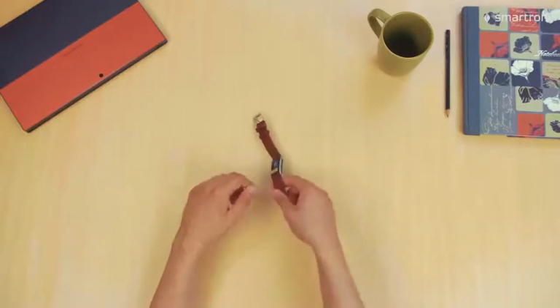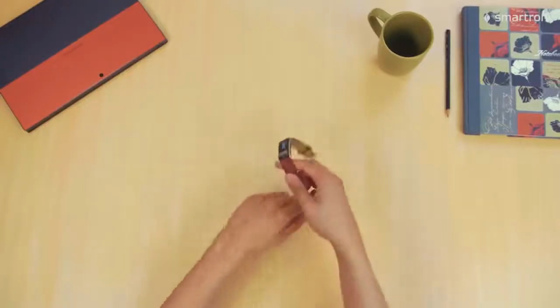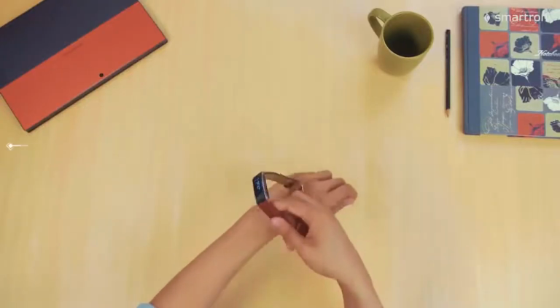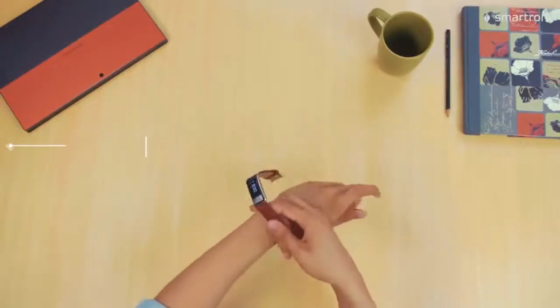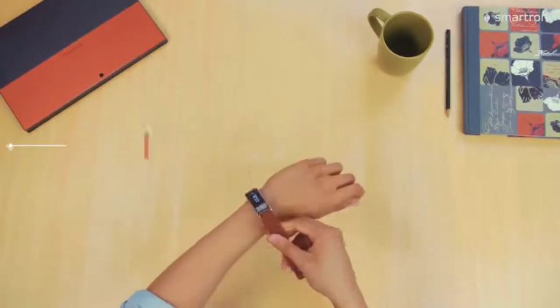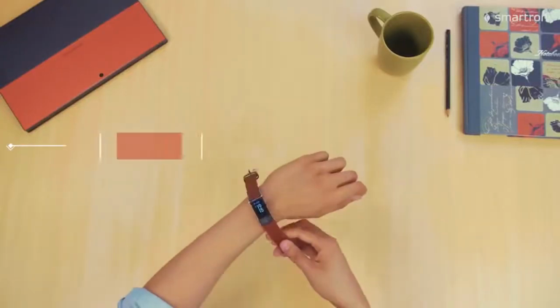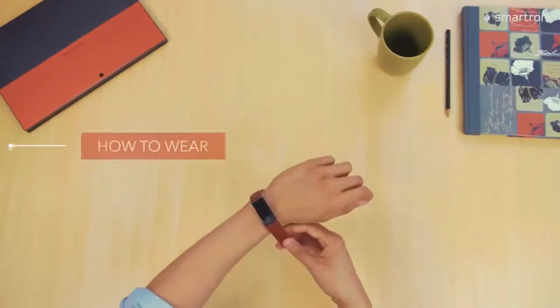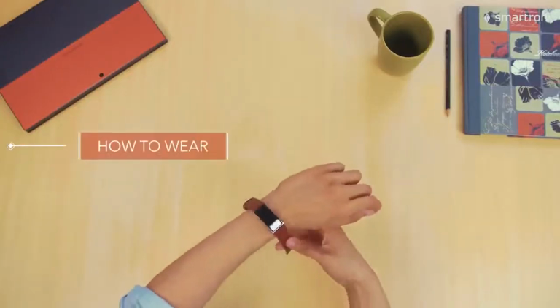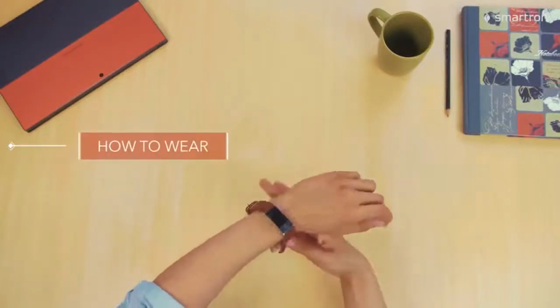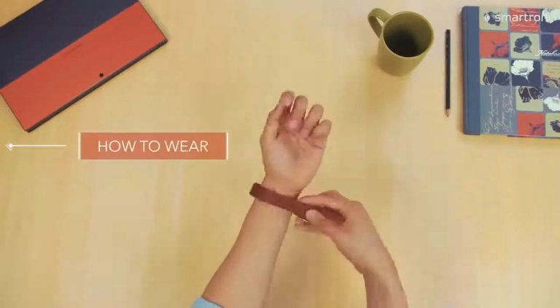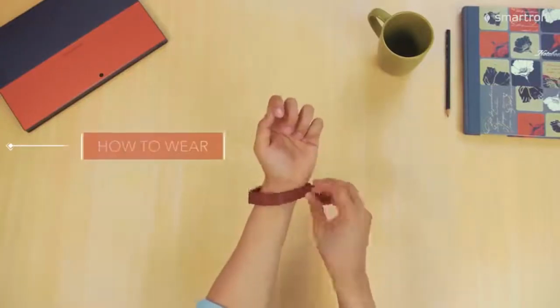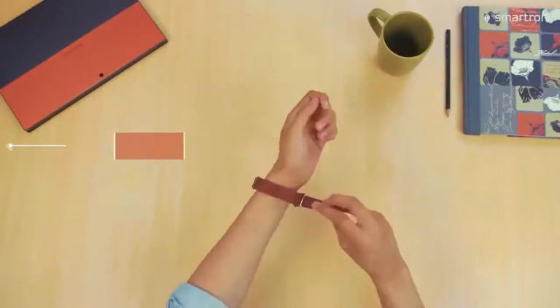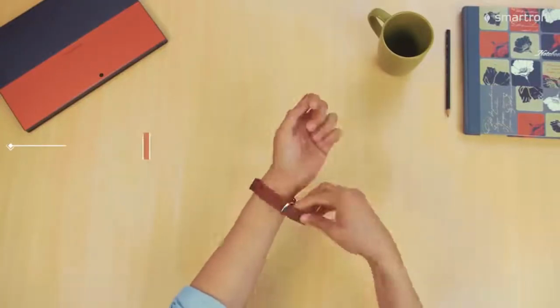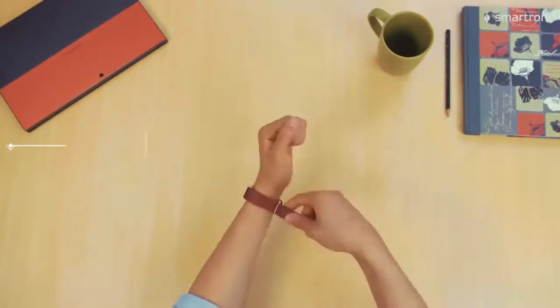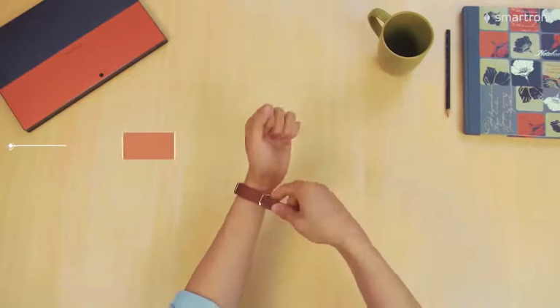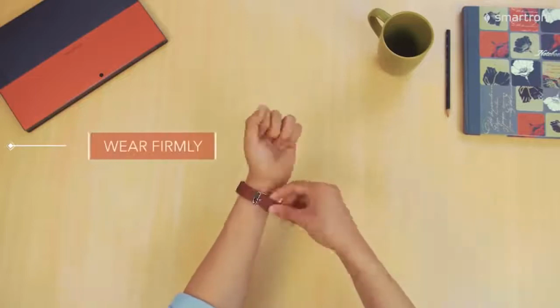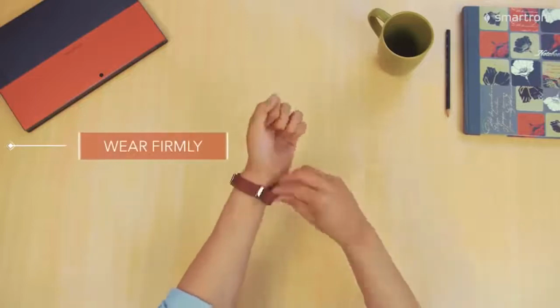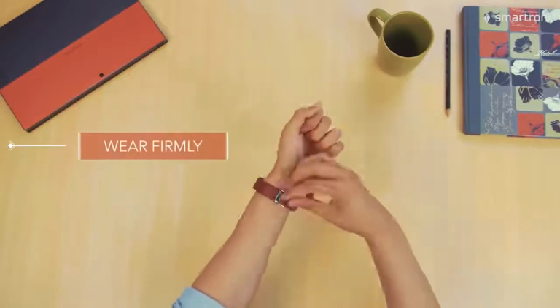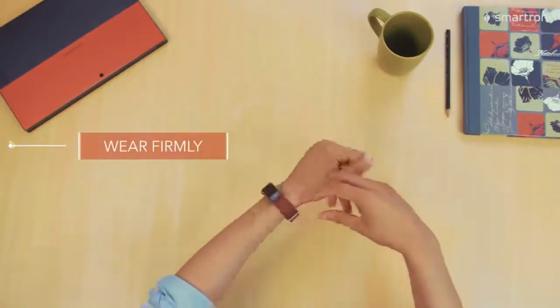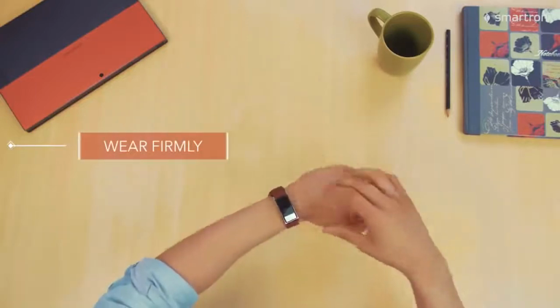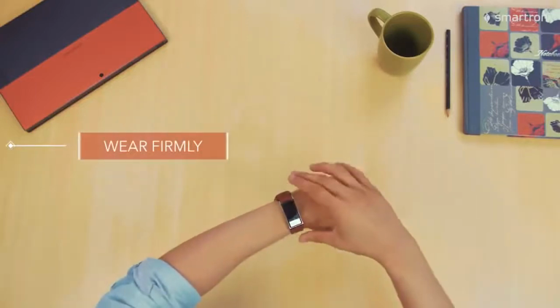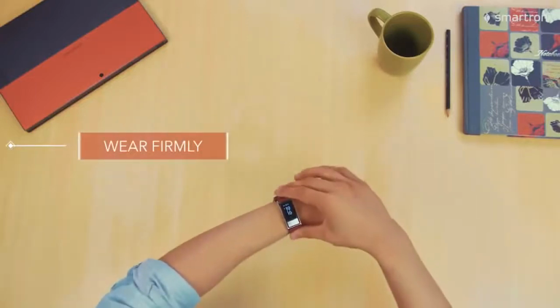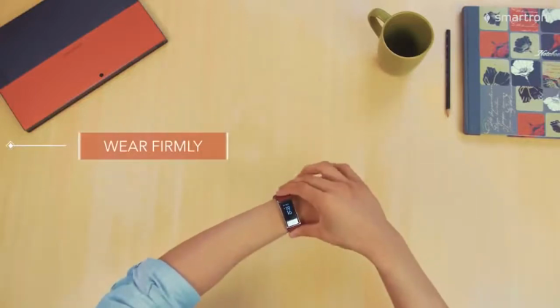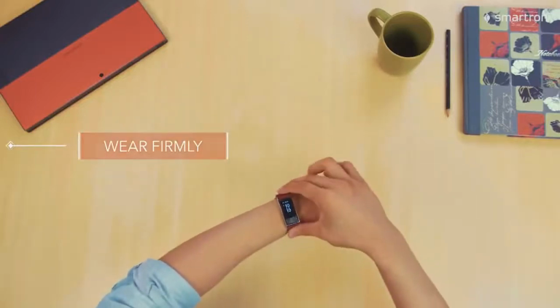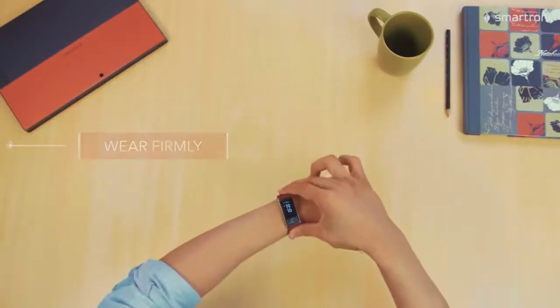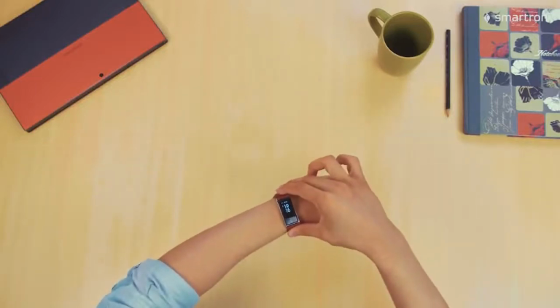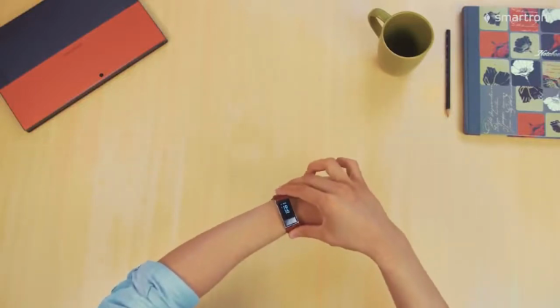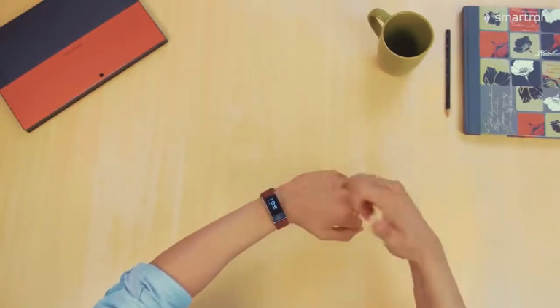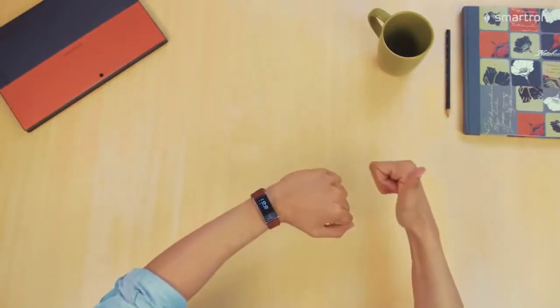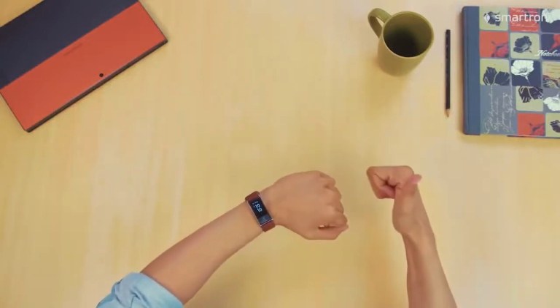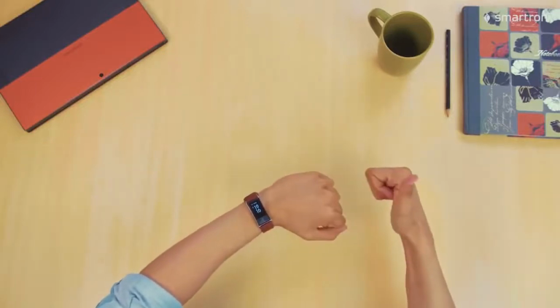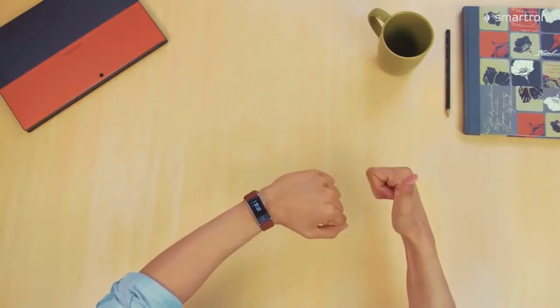Wearing the T-band right is super important. Wear the T-band firmly as it leads to better skin contact, and that helps with accurate results.